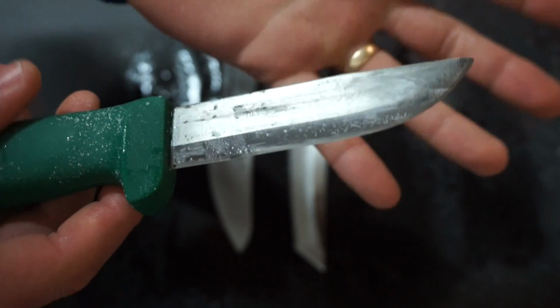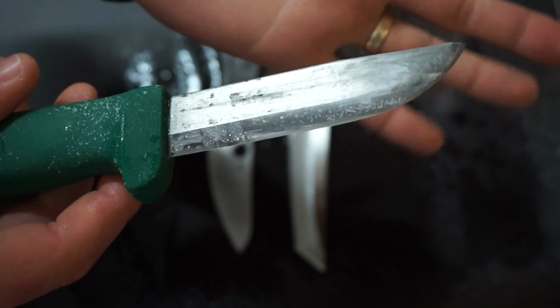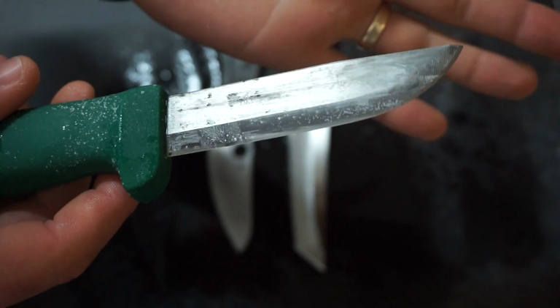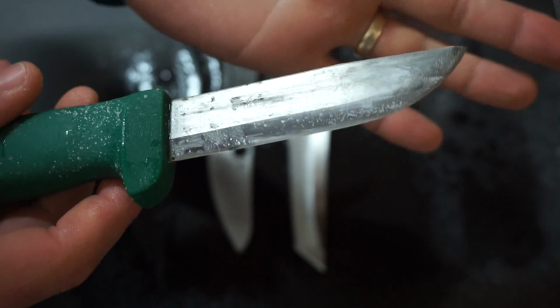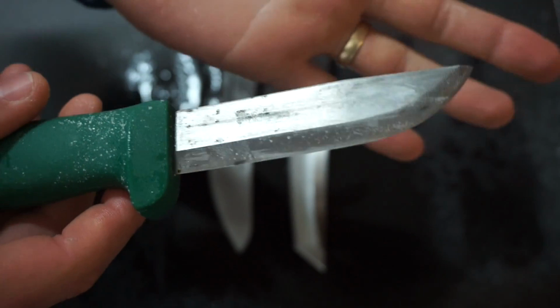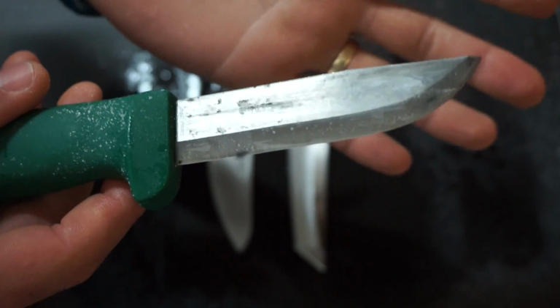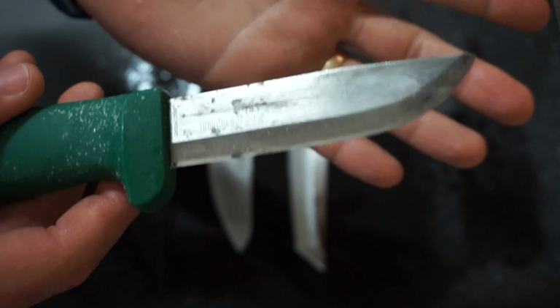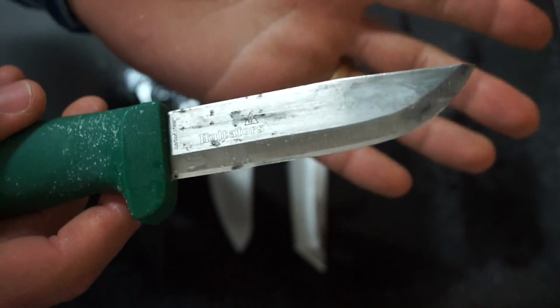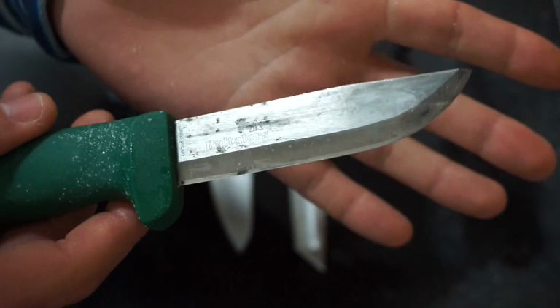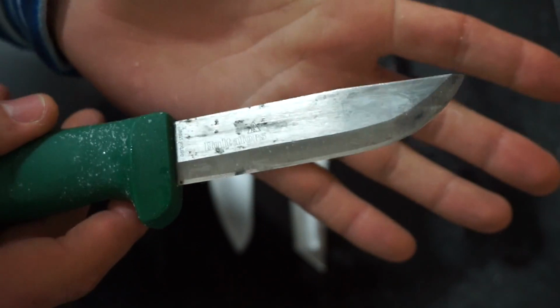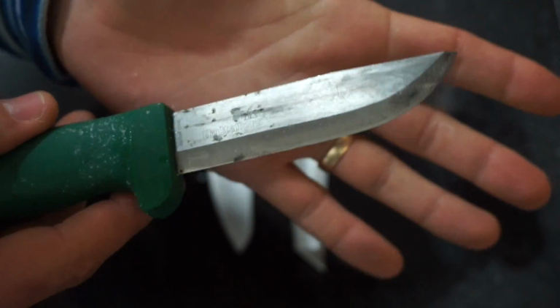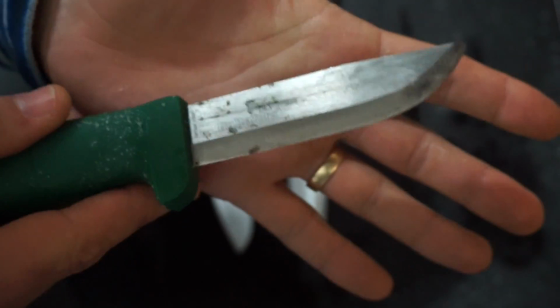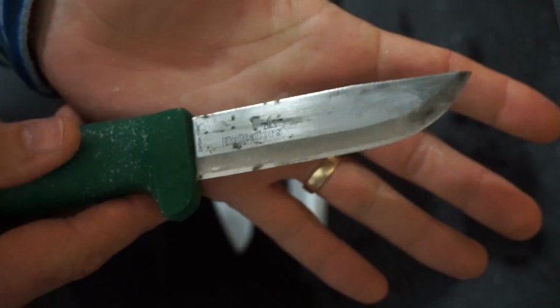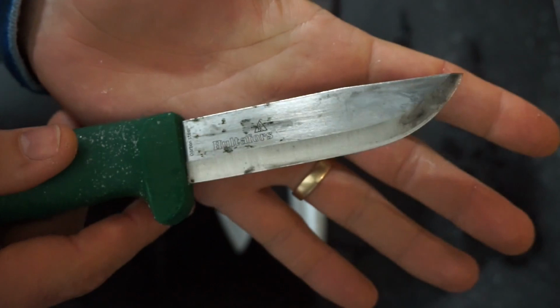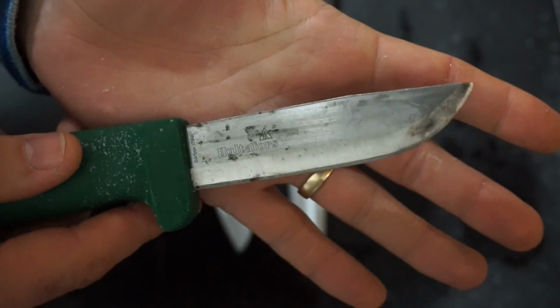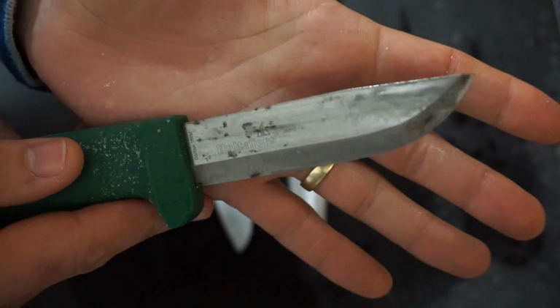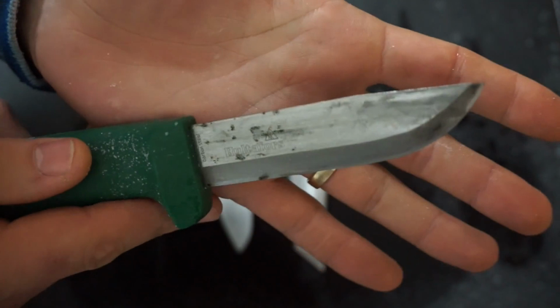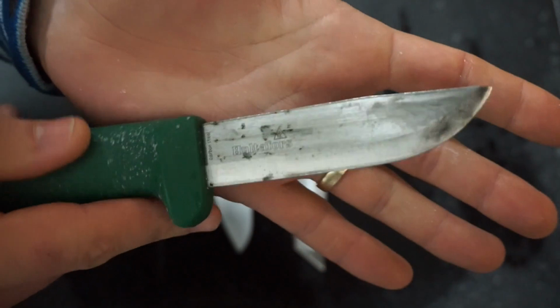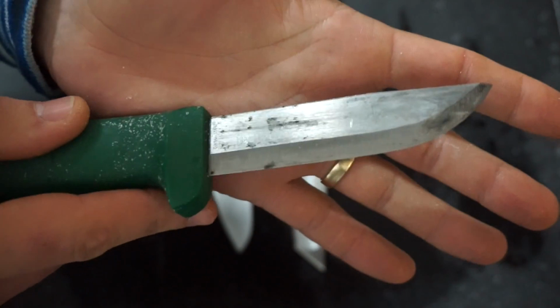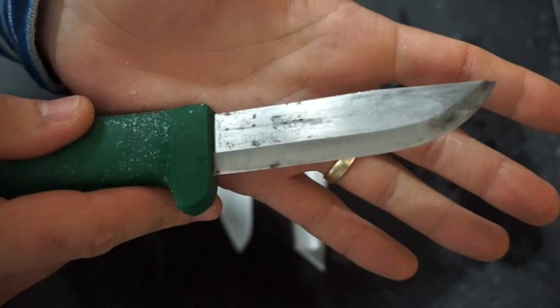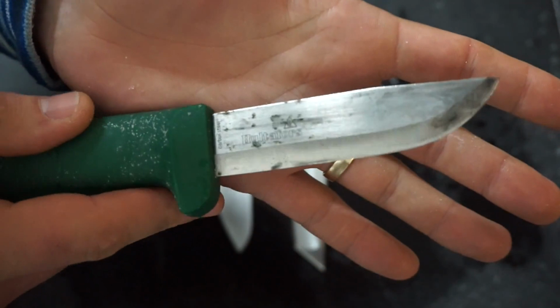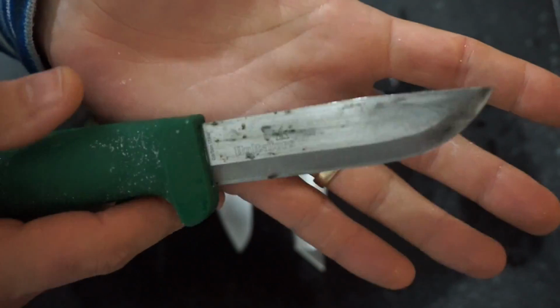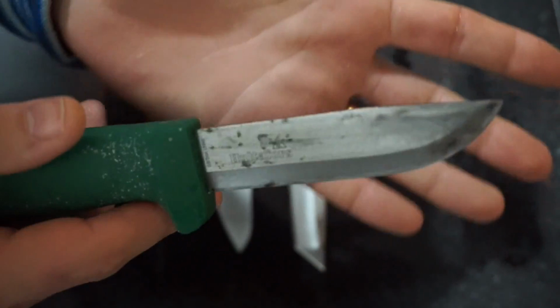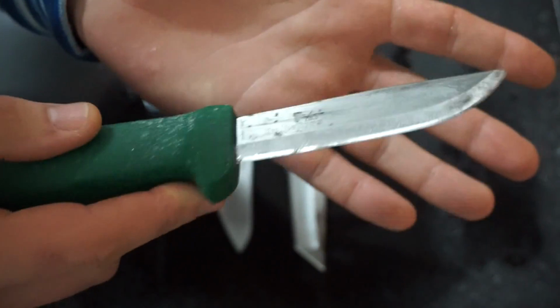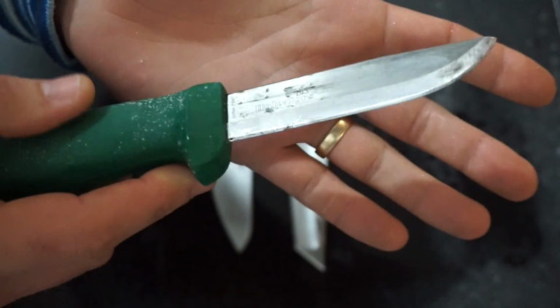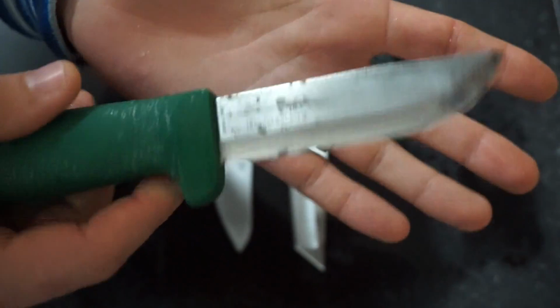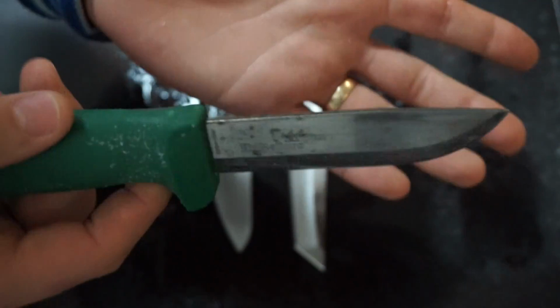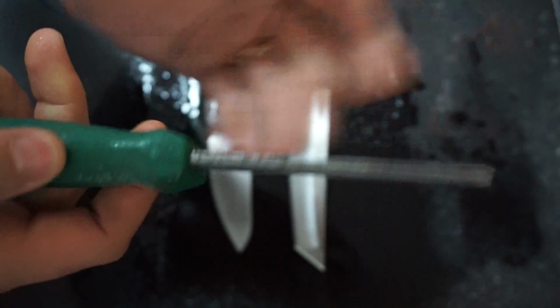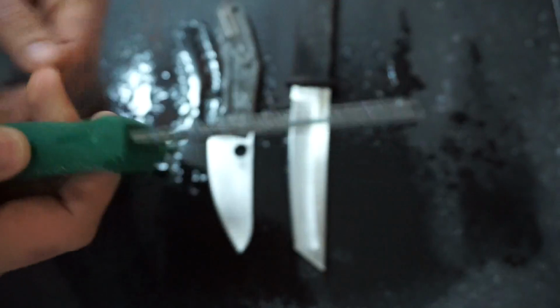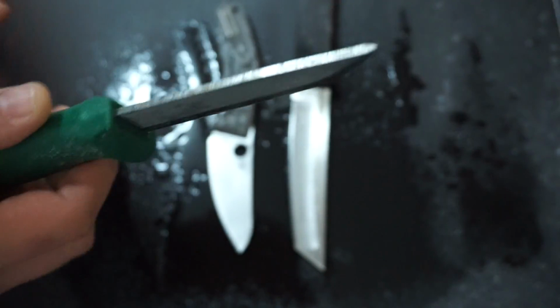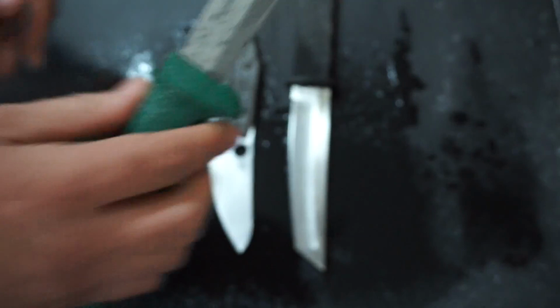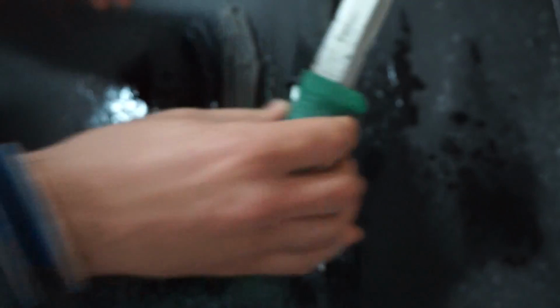But if you left this out probably overnight, or in a tackle box or something like that, it probably would be fairly ruined.